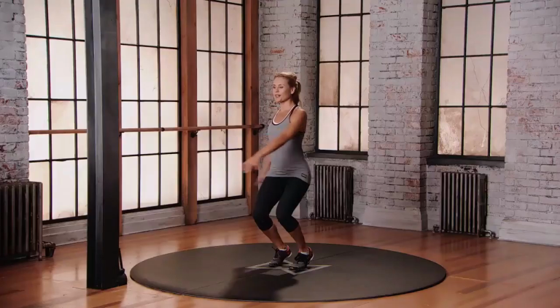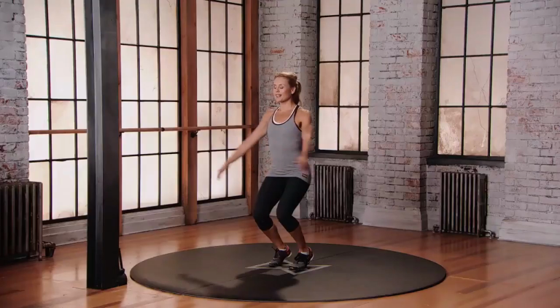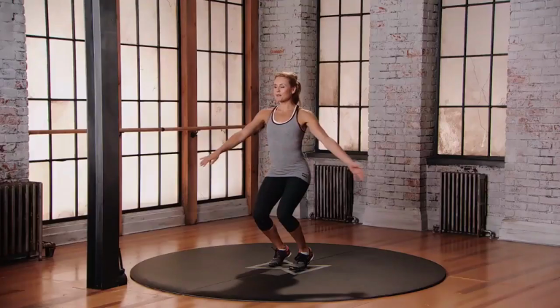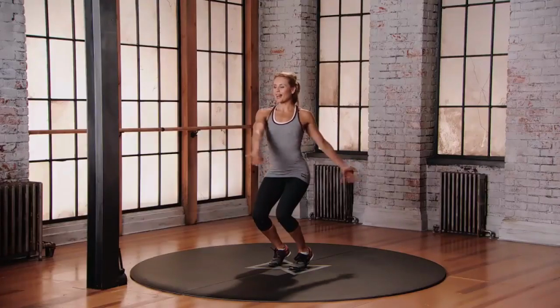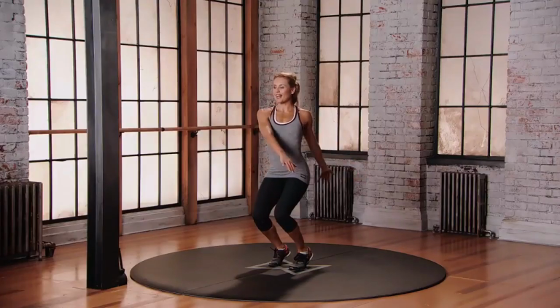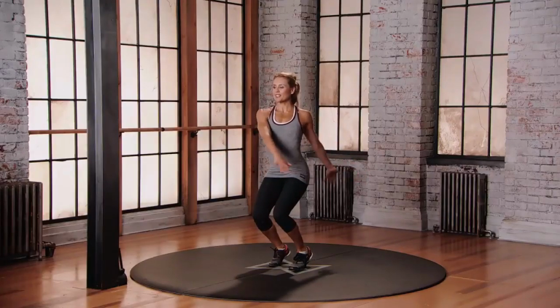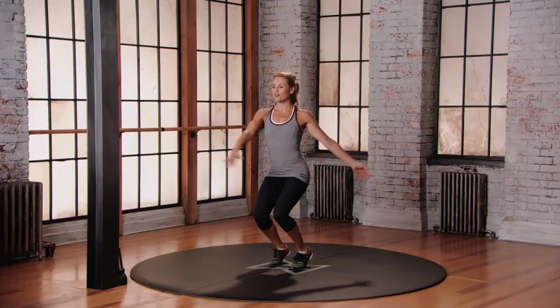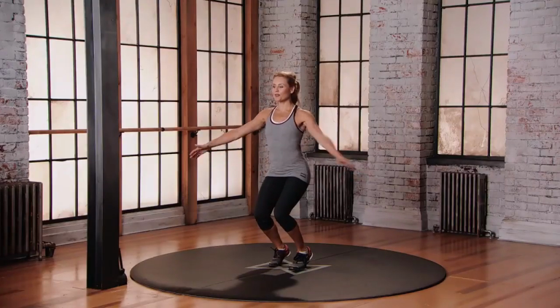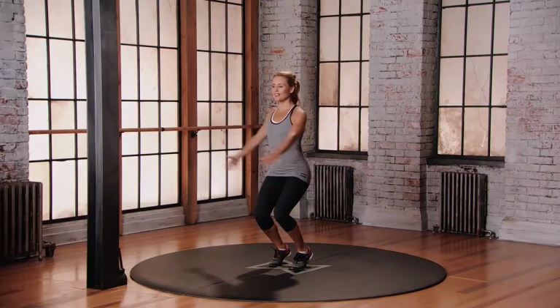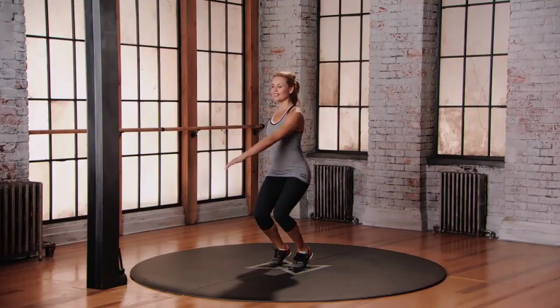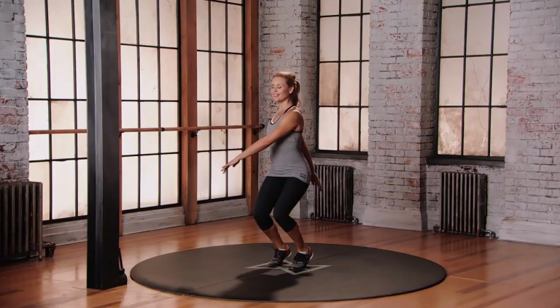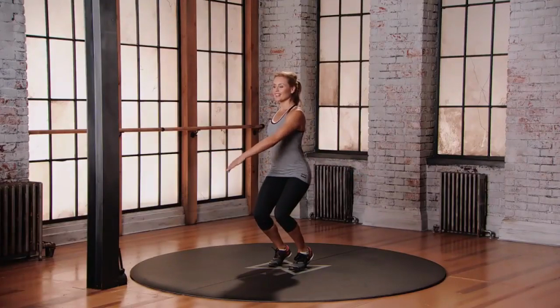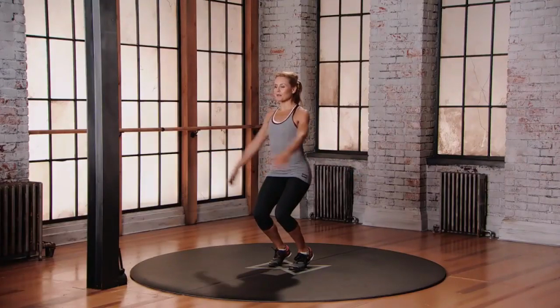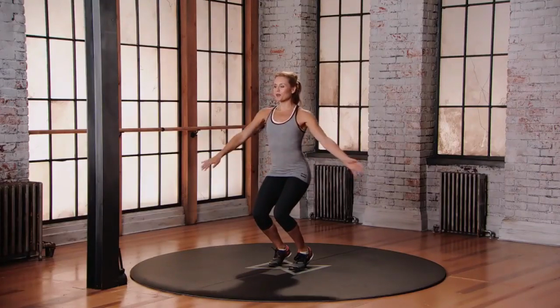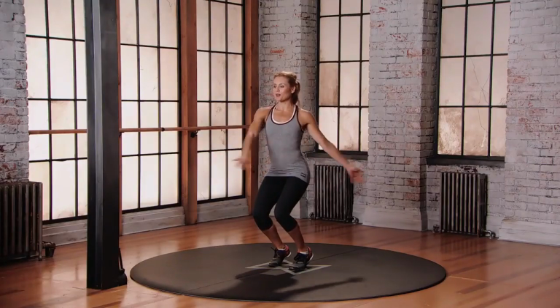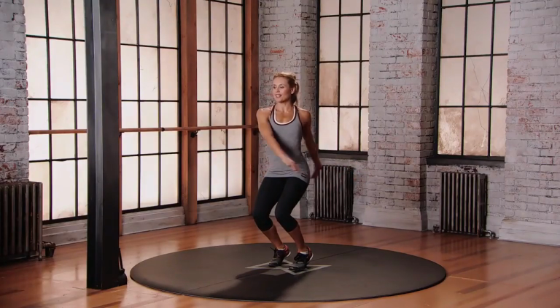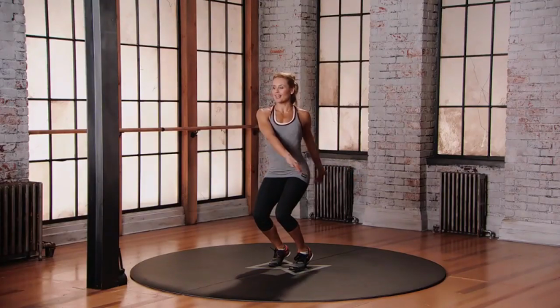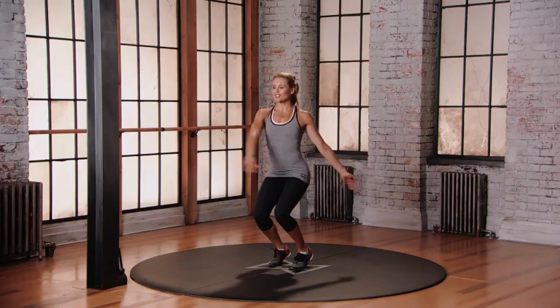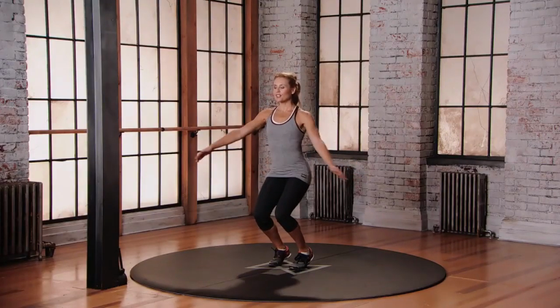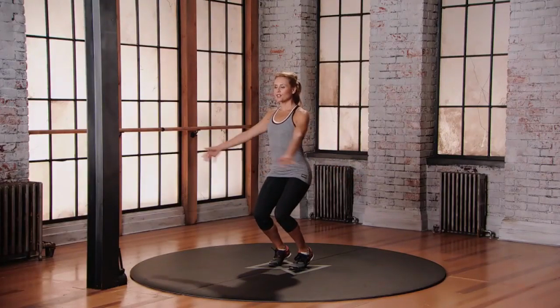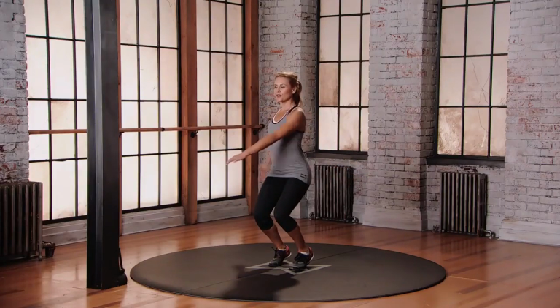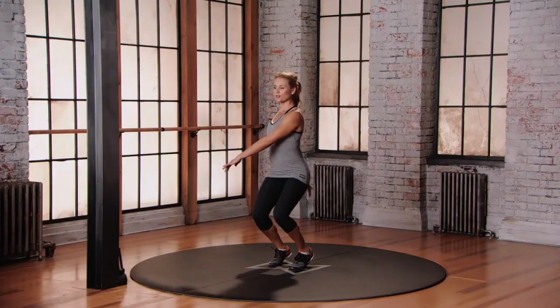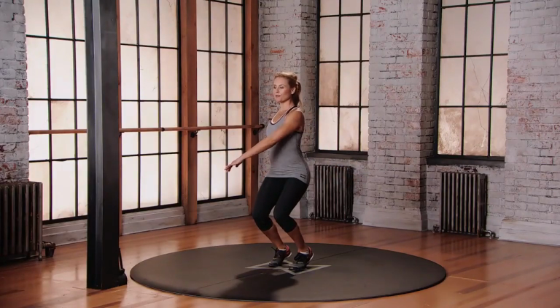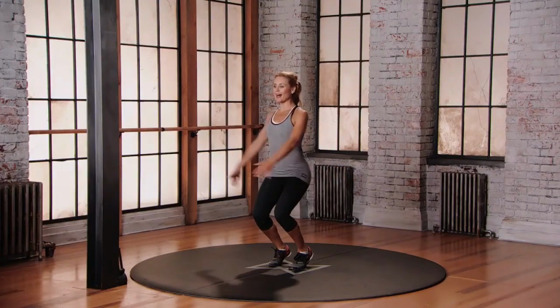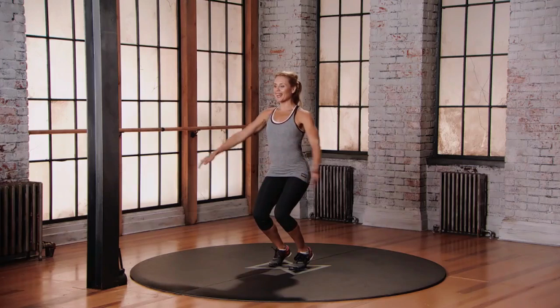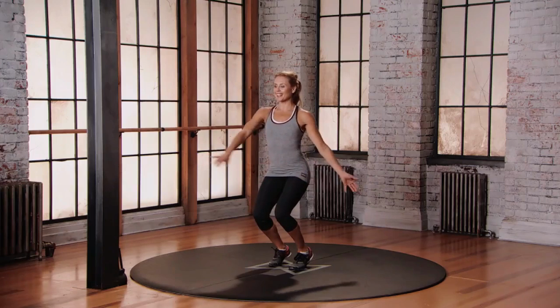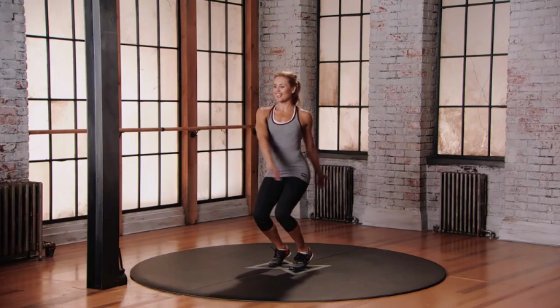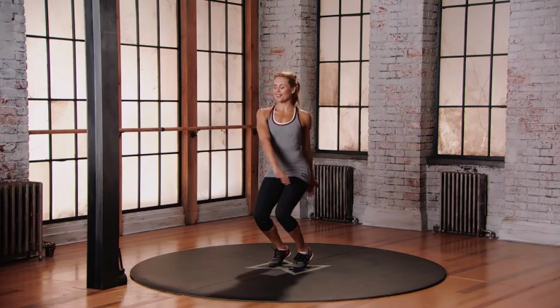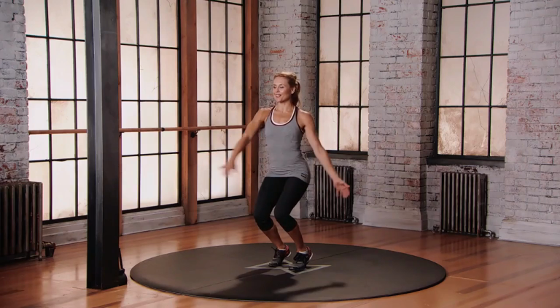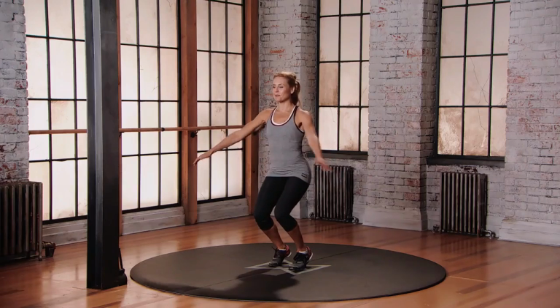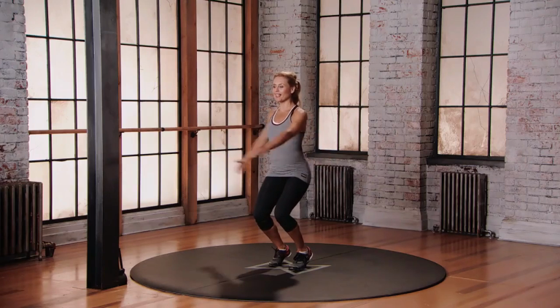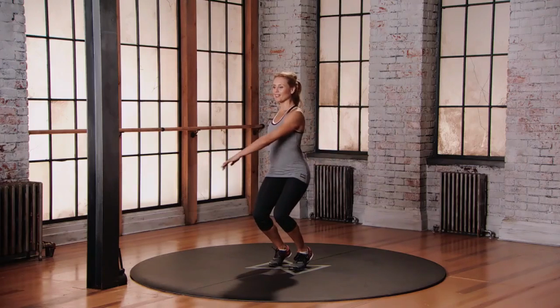Keep your eyes forward. Keep the core engaged. Back of the neck long, spine long.